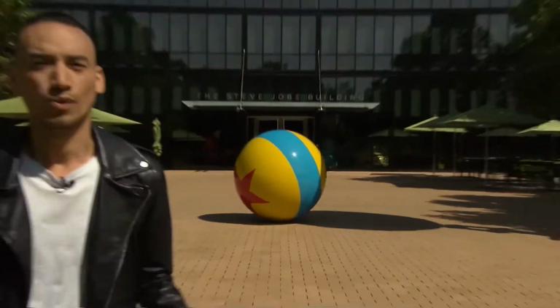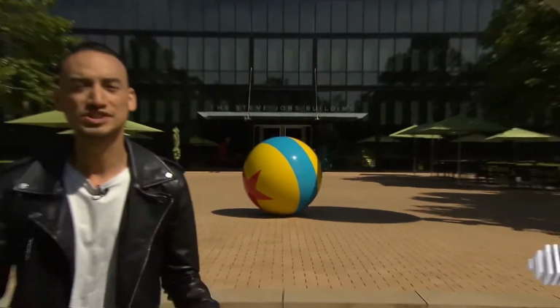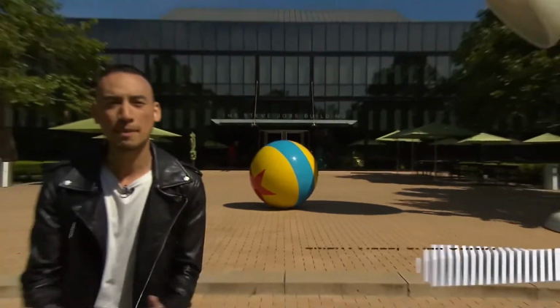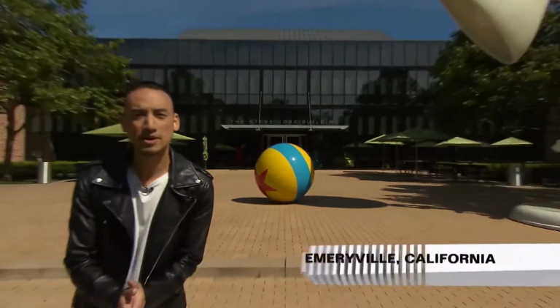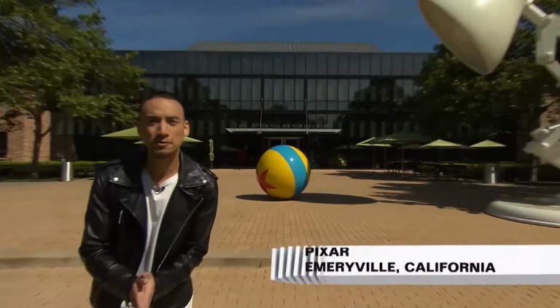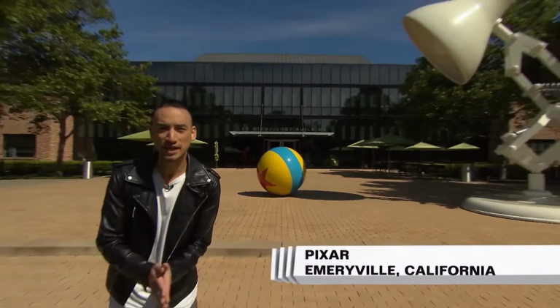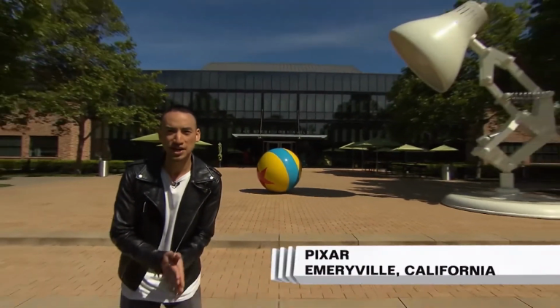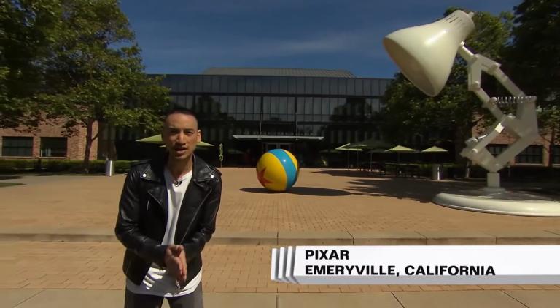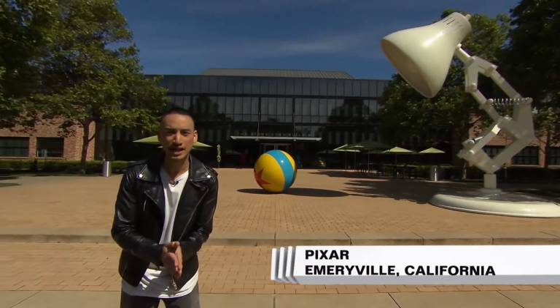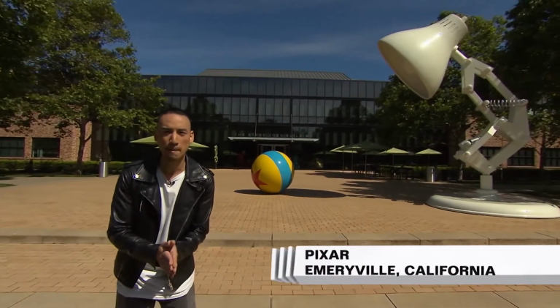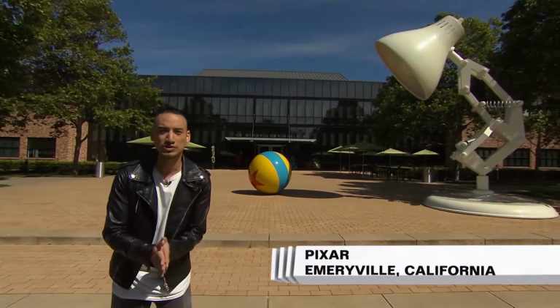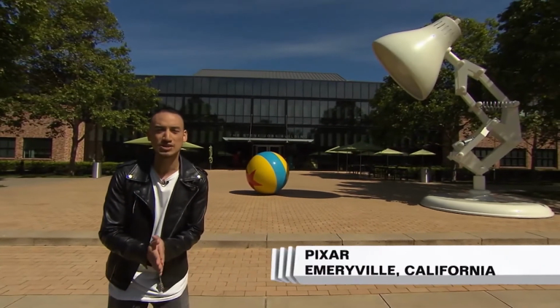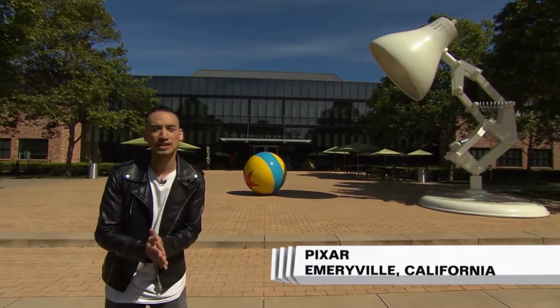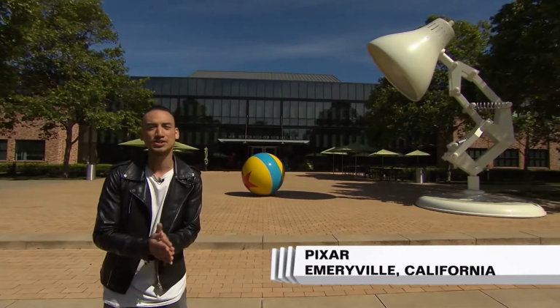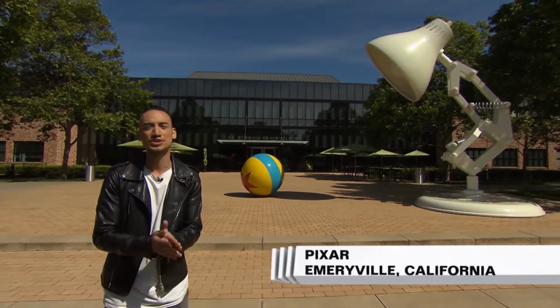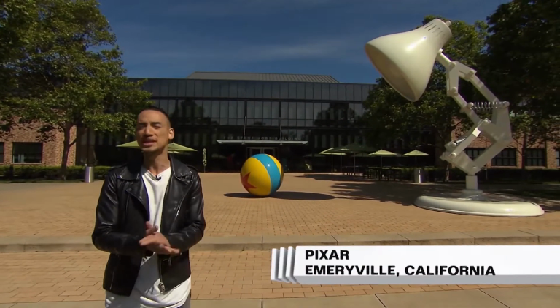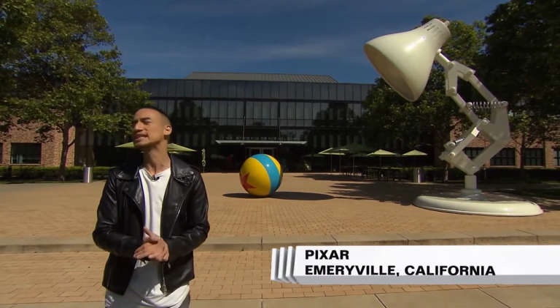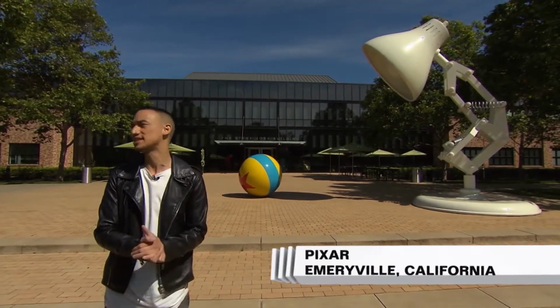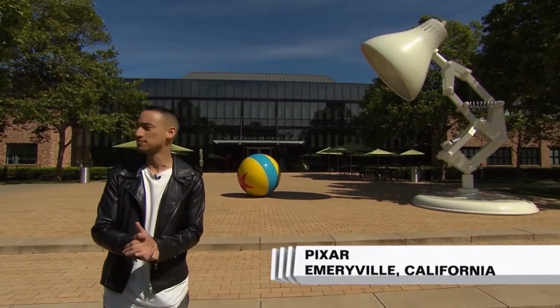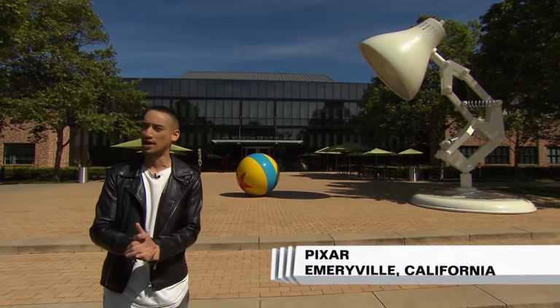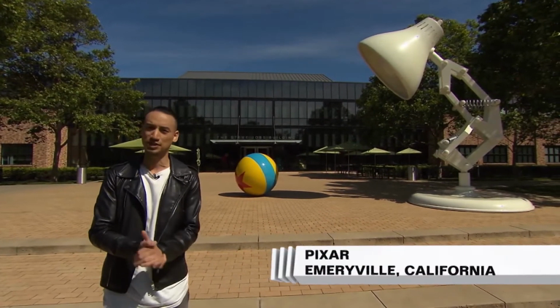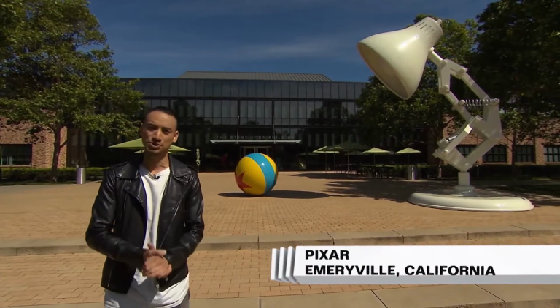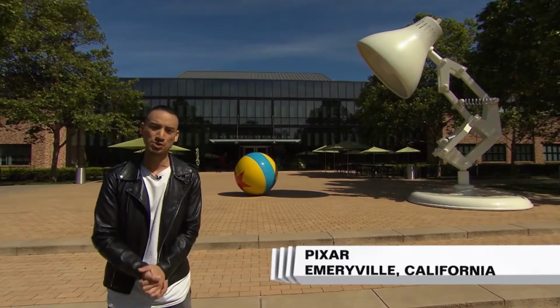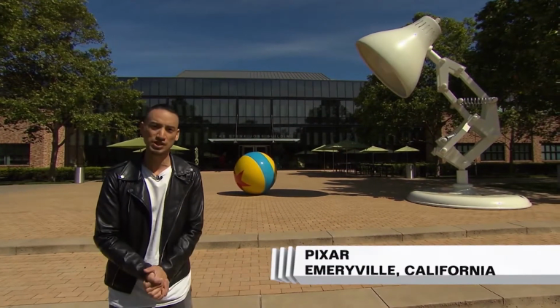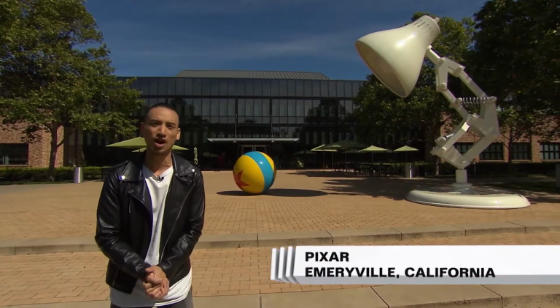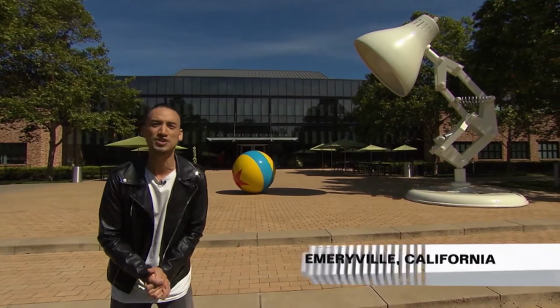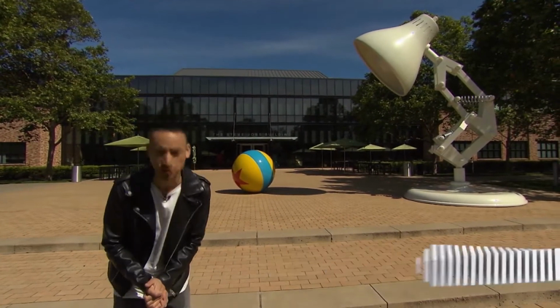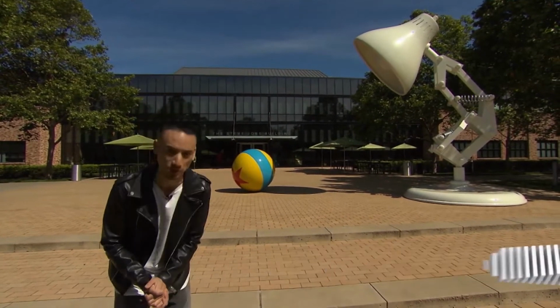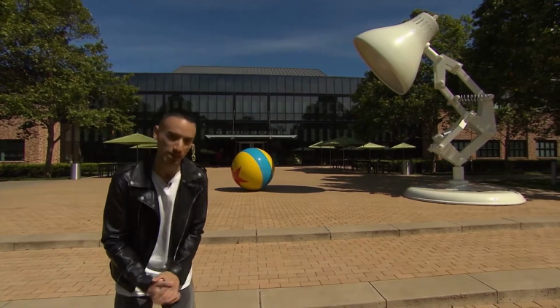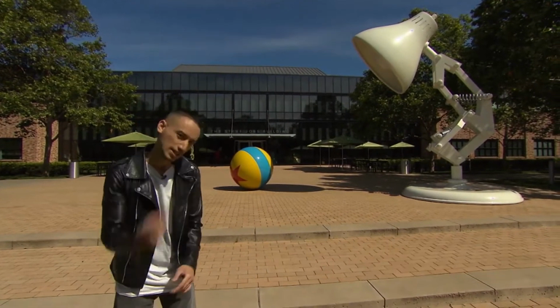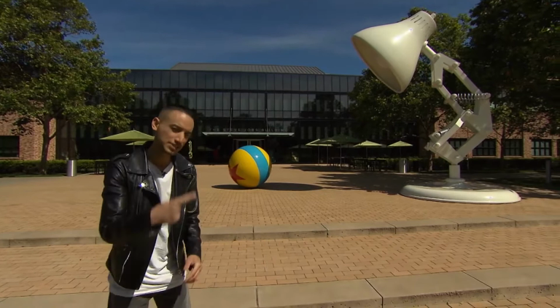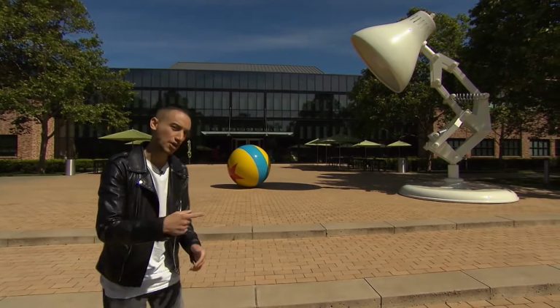What's up? I'm here at Pixar, and I'm about to talk to the geniuses behind the new movie Cars 3. Let's go.